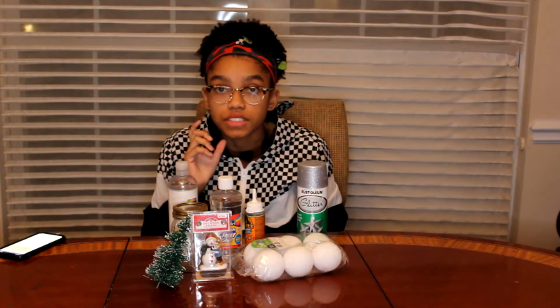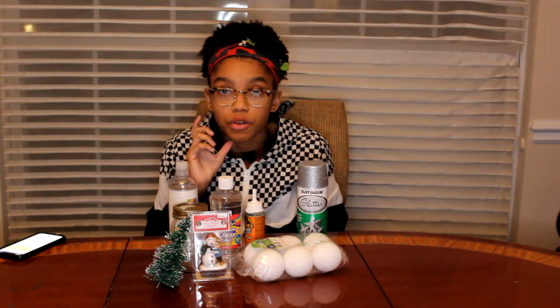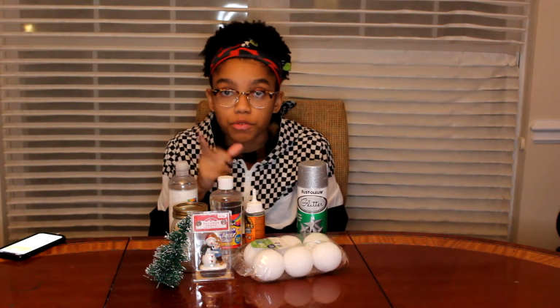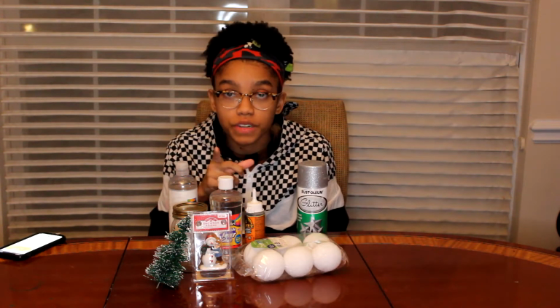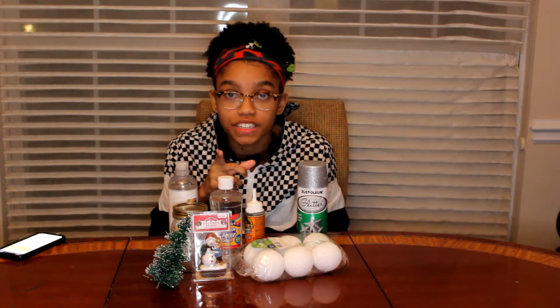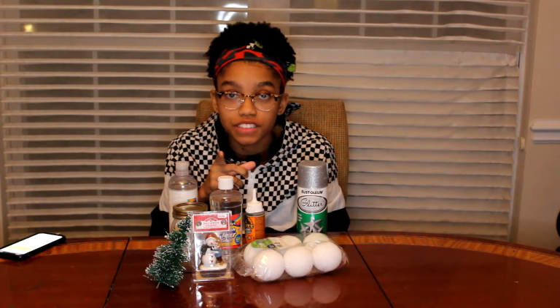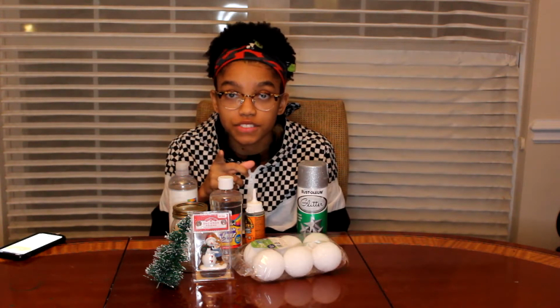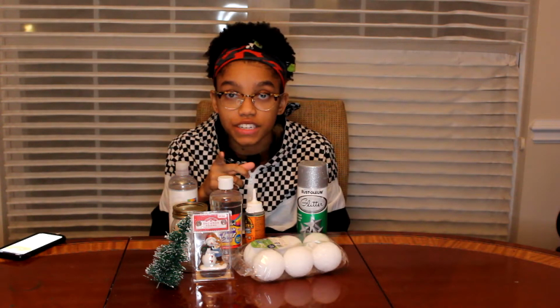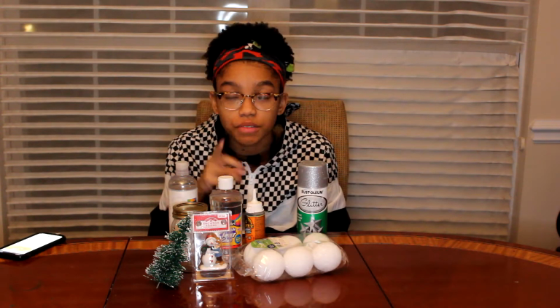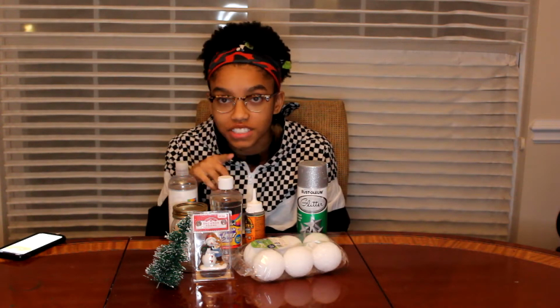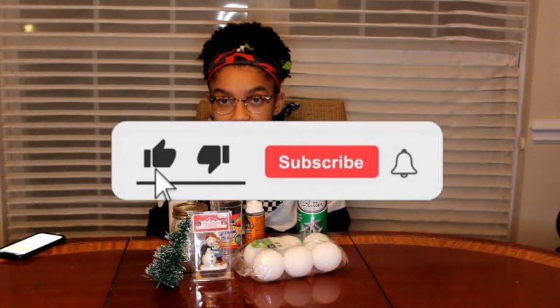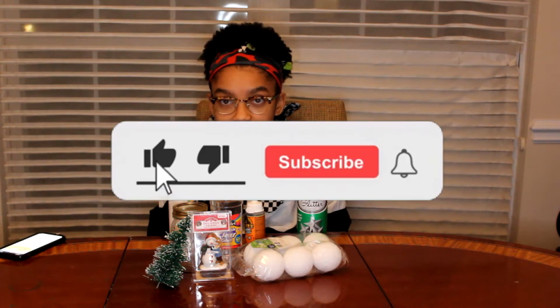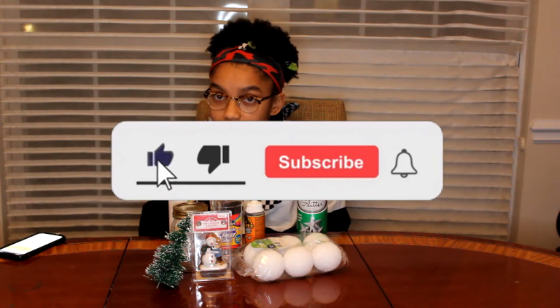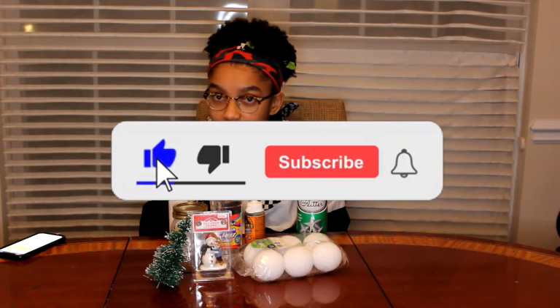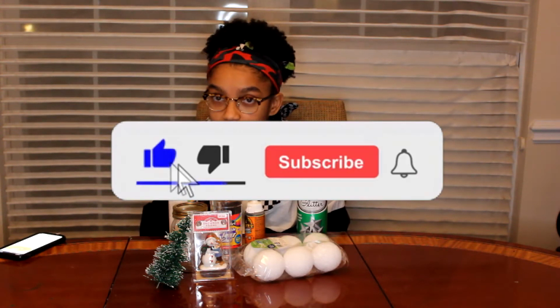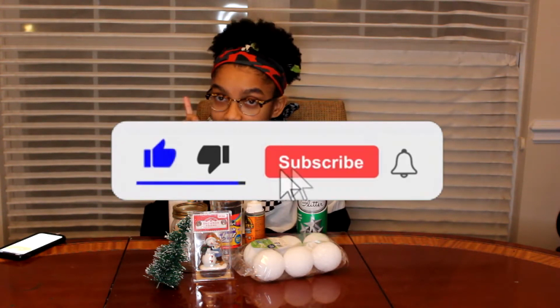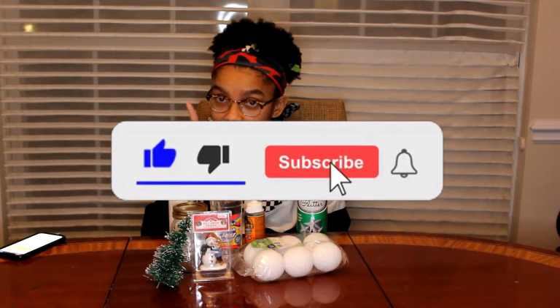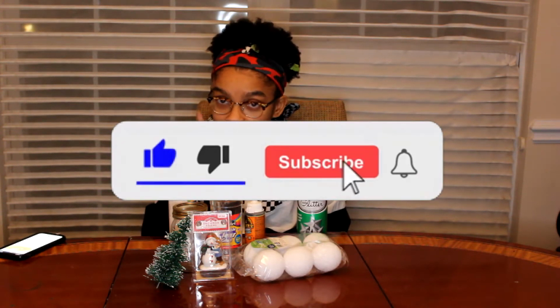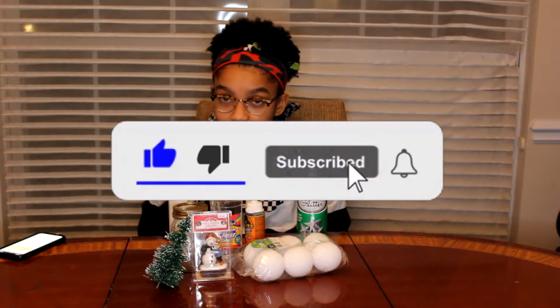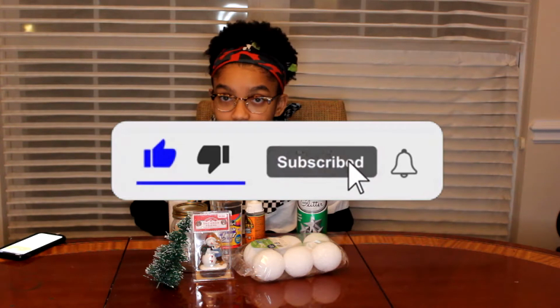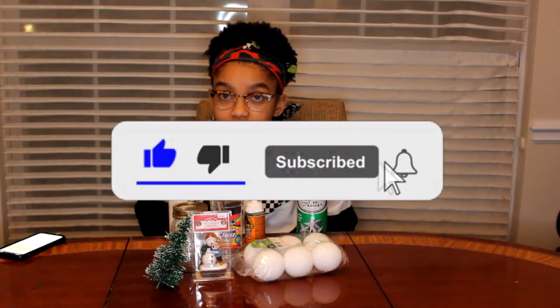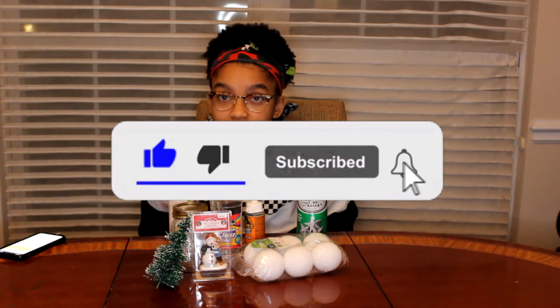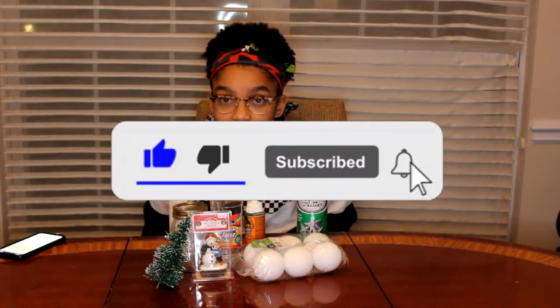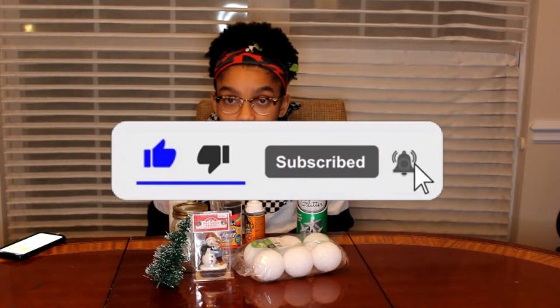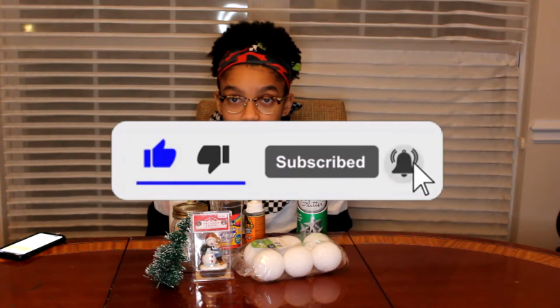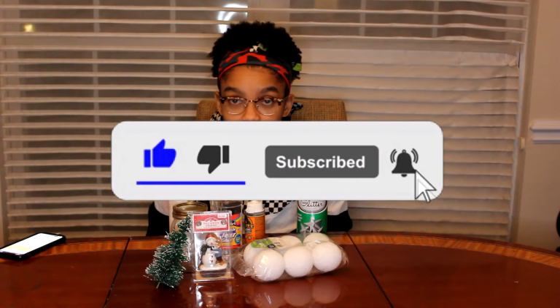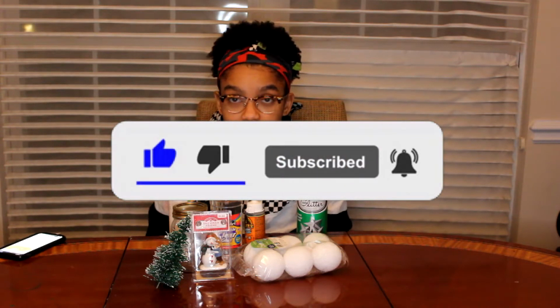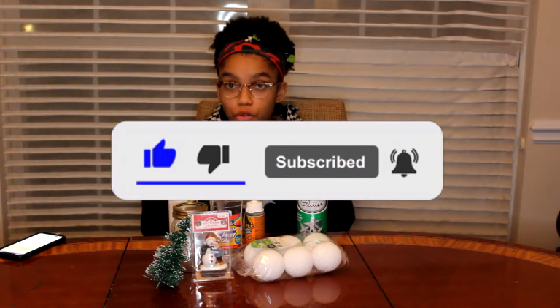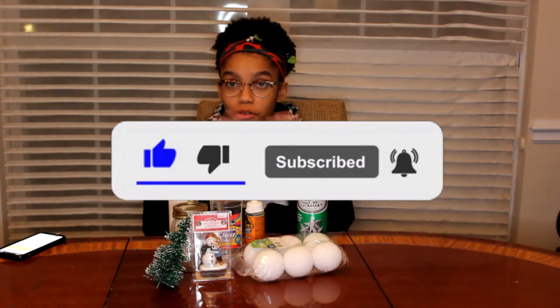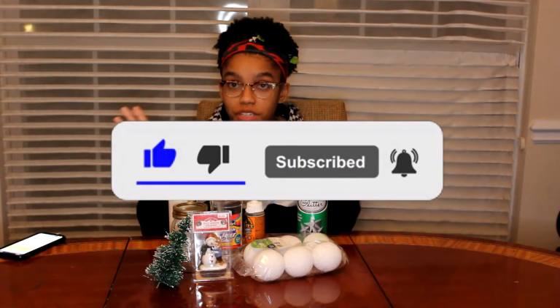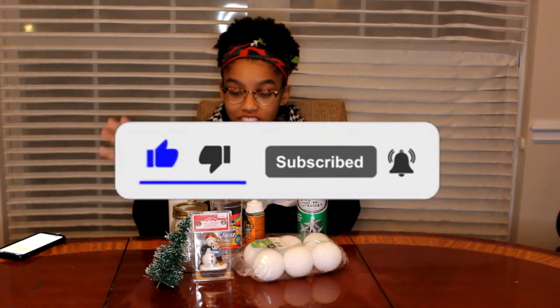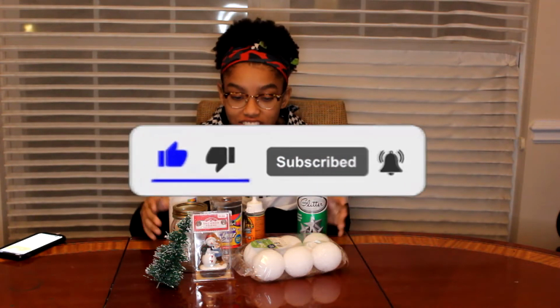So before we get into this video, please like, subscribe, and share this channel with your friends for more amazing content.